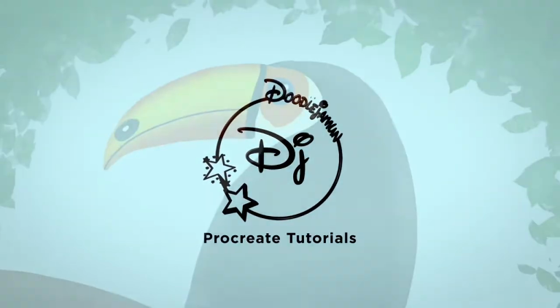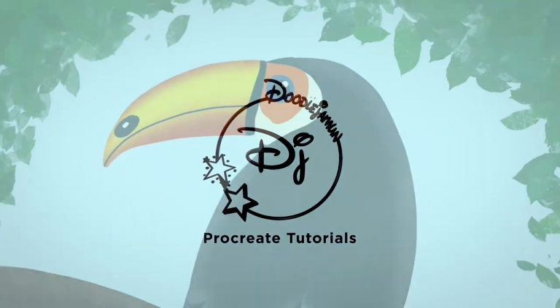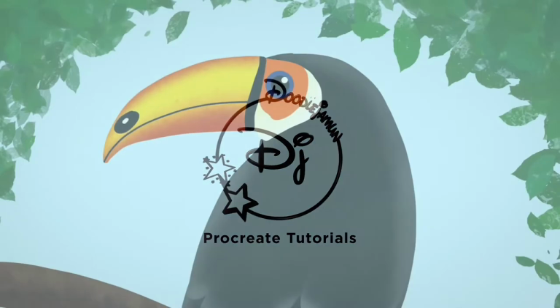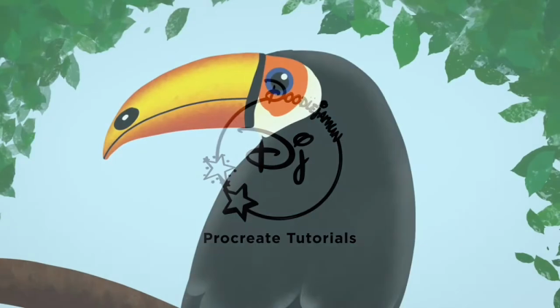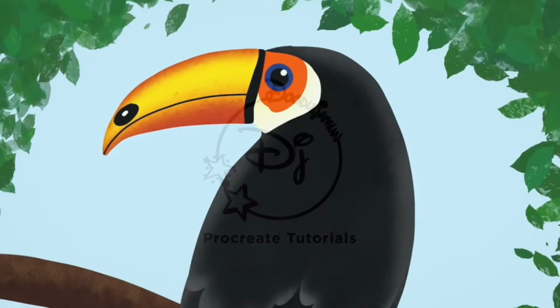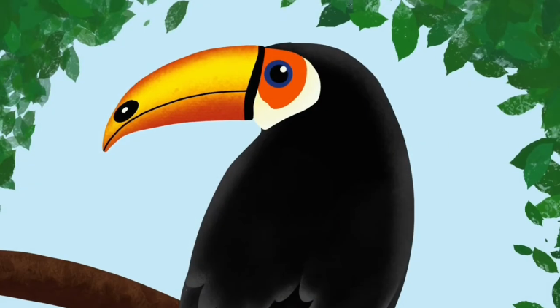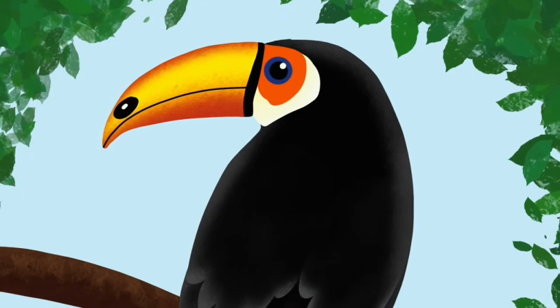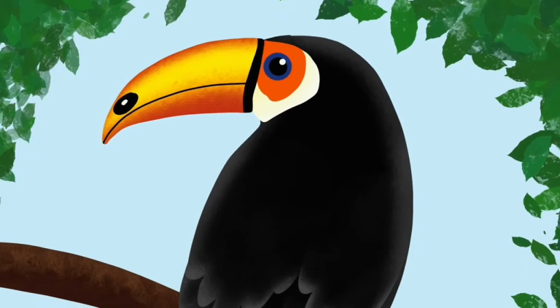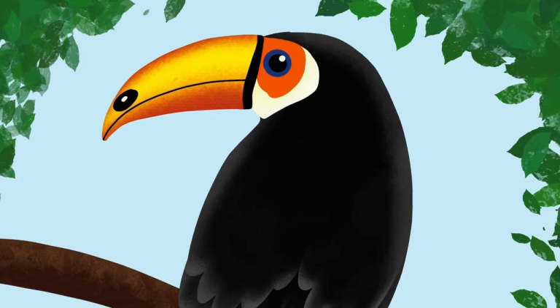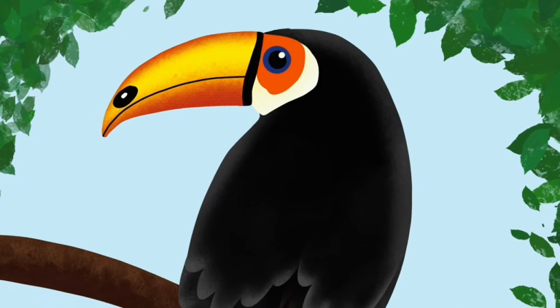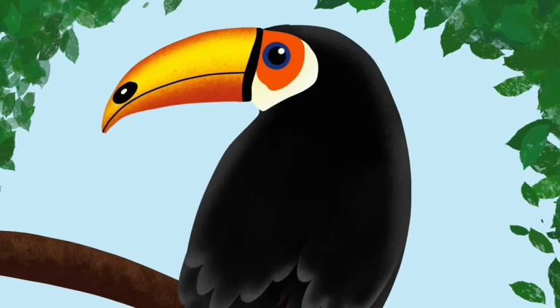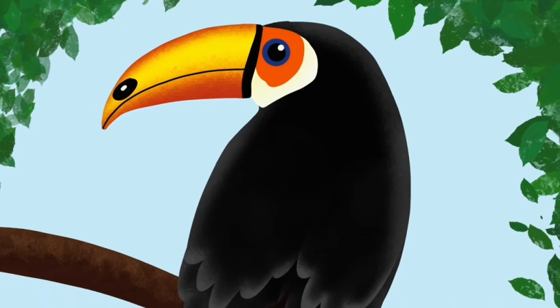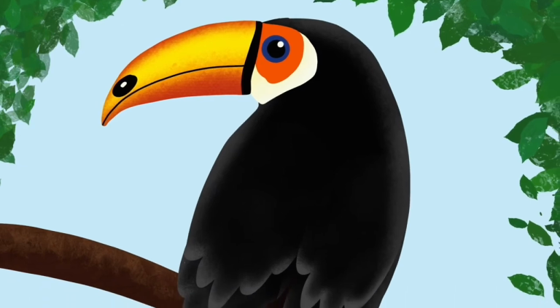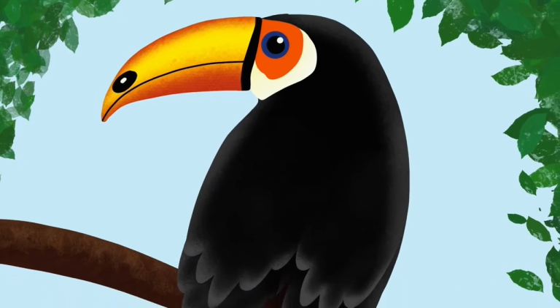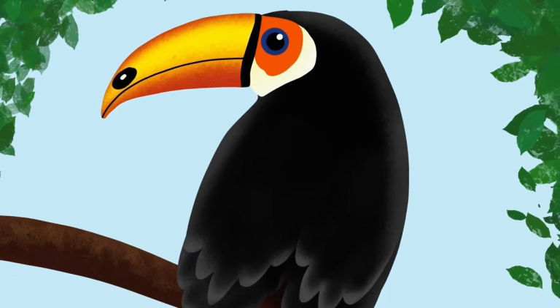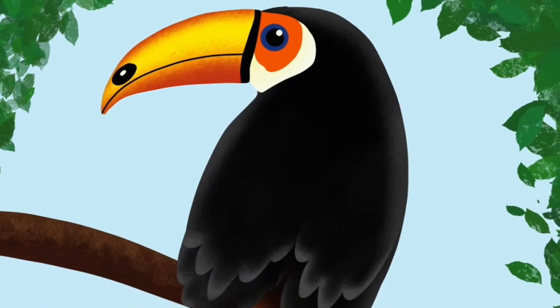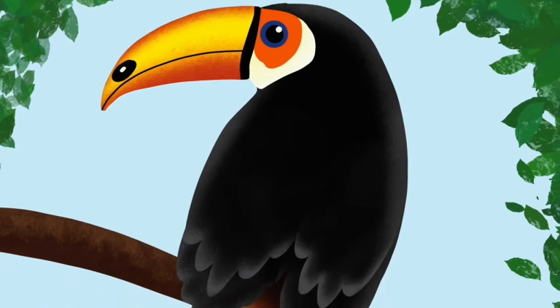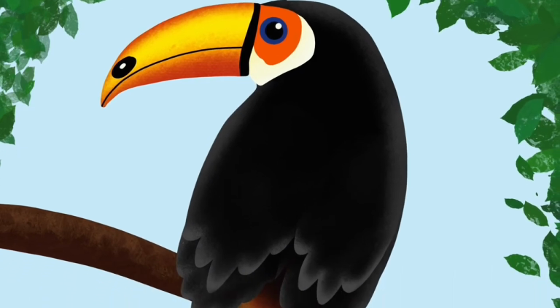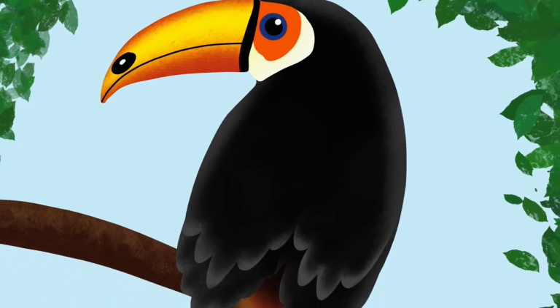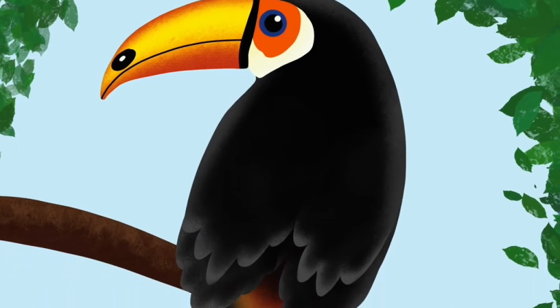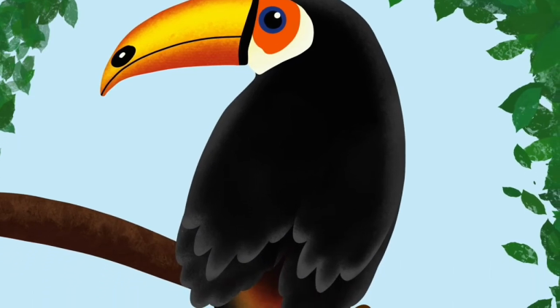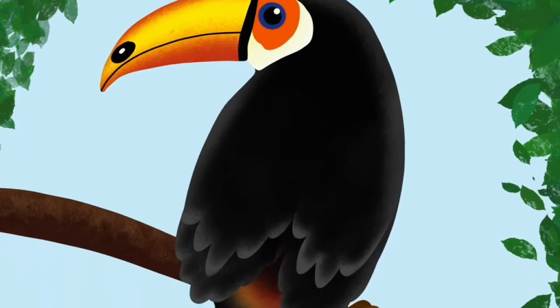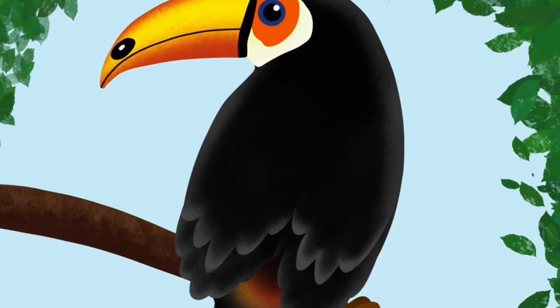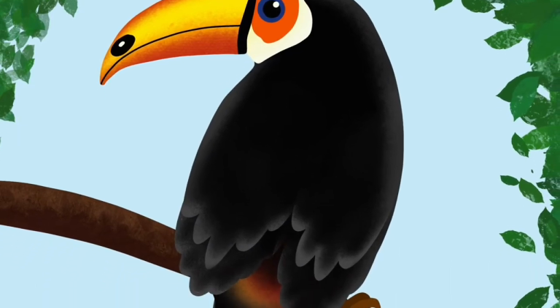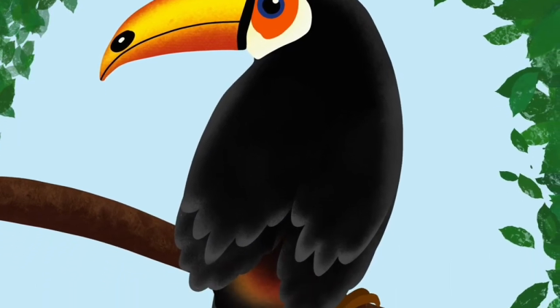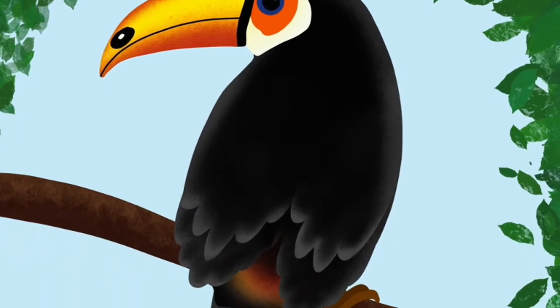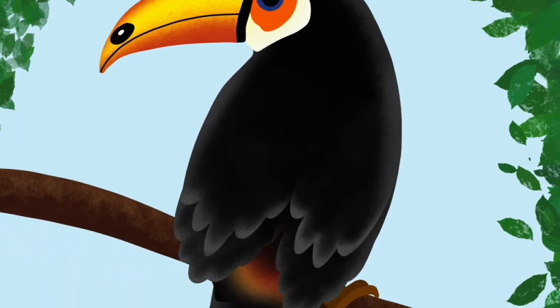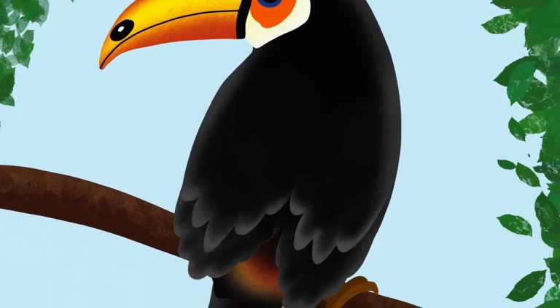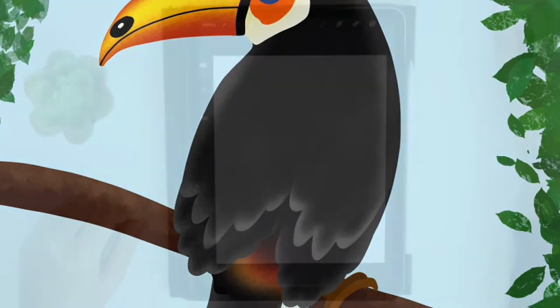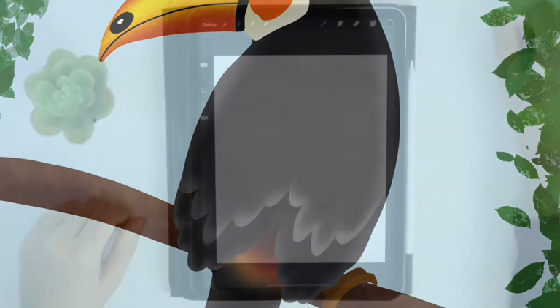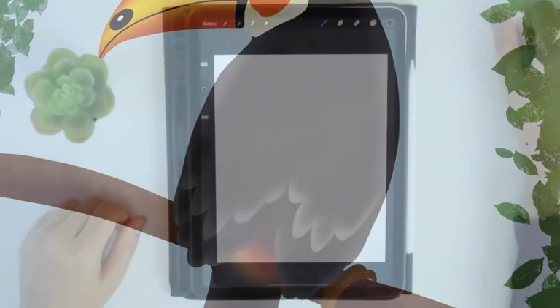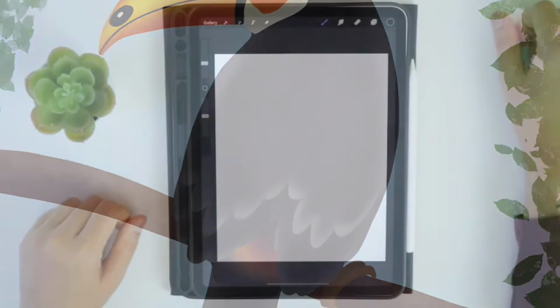Hey, hi! How are you all doing? Today we will learn how to draw a toucan in Procreate.